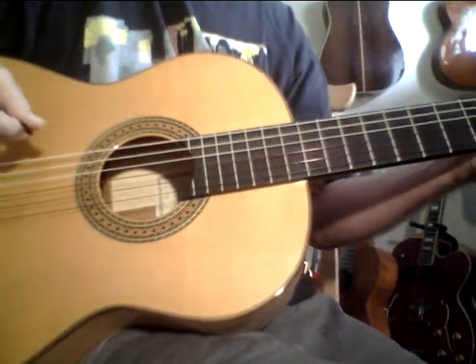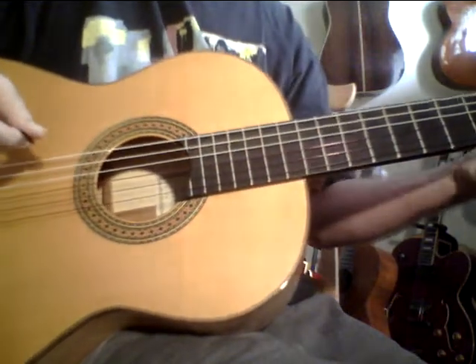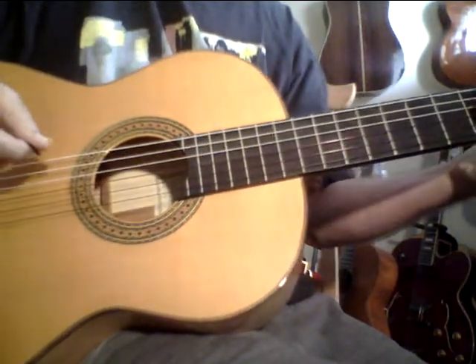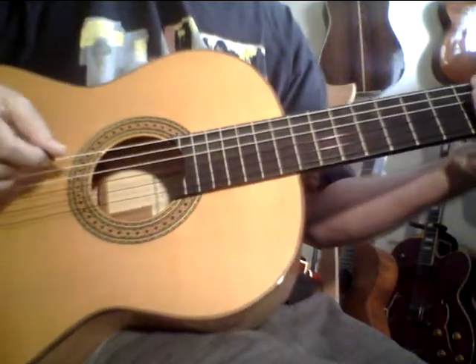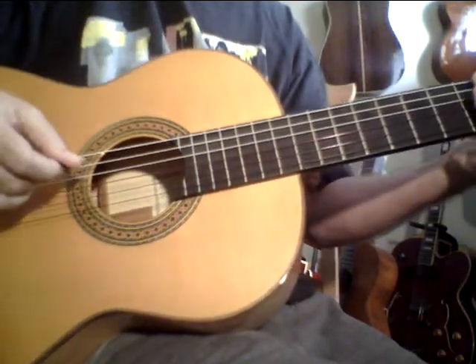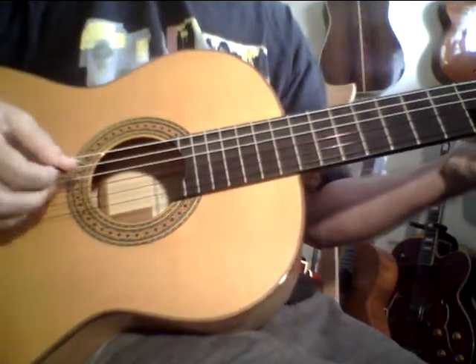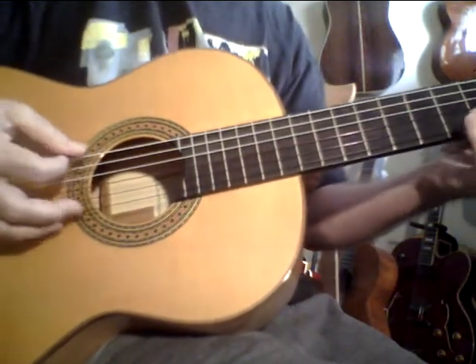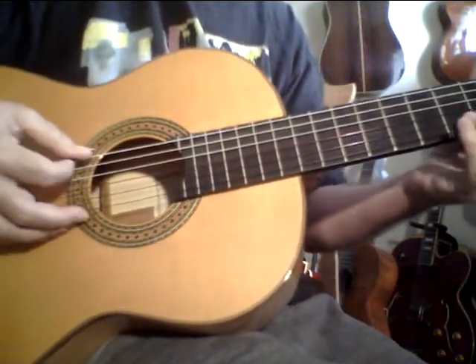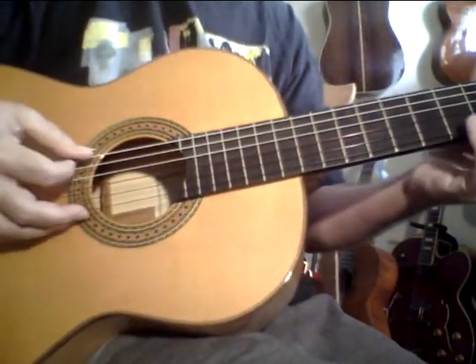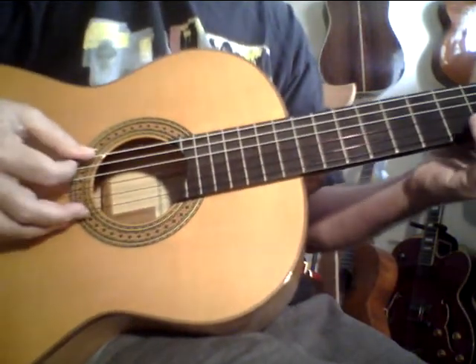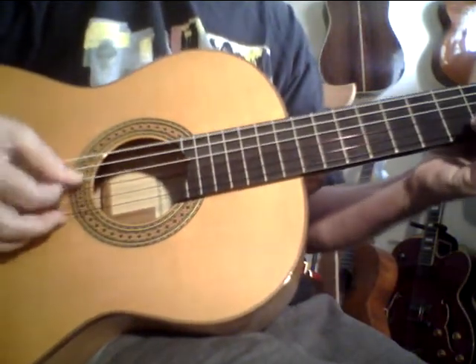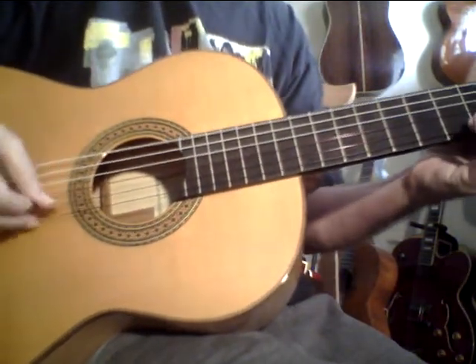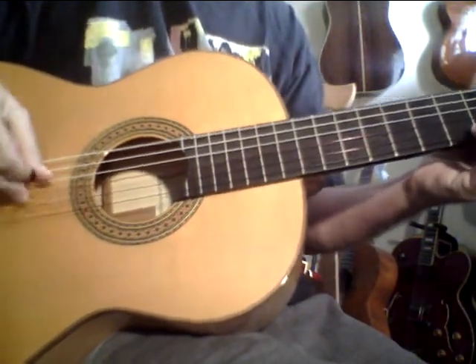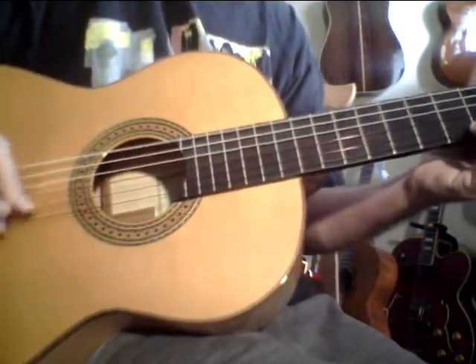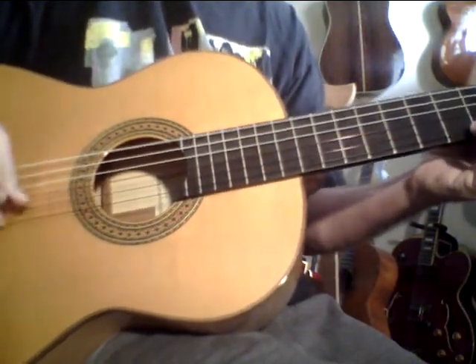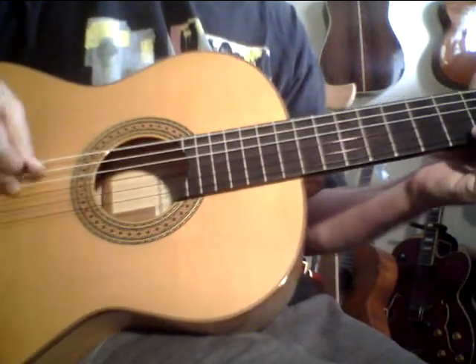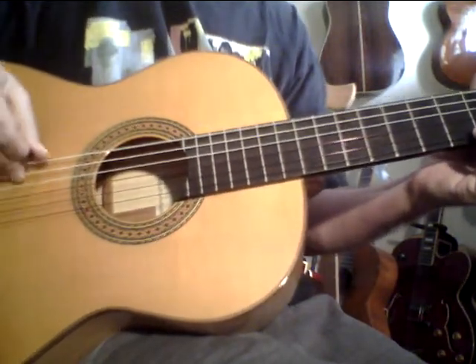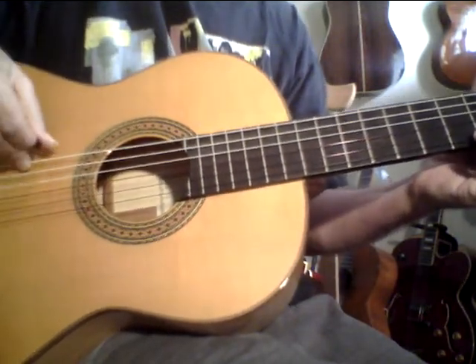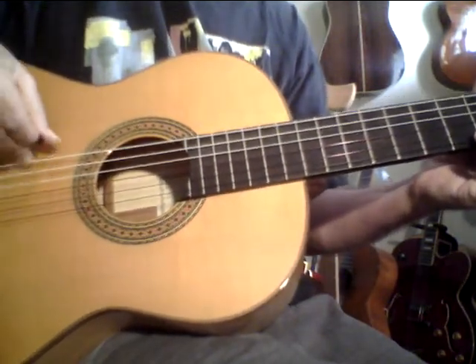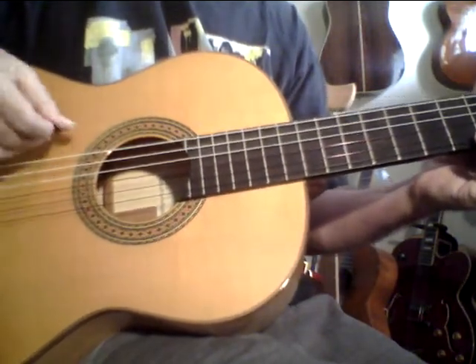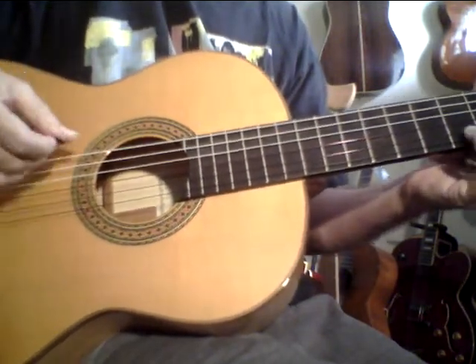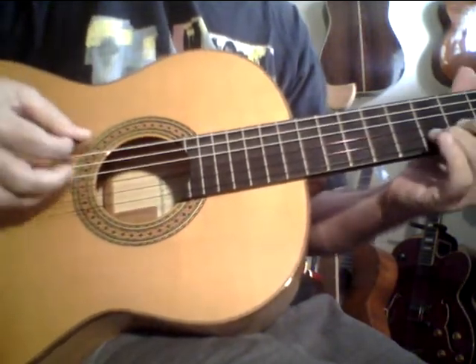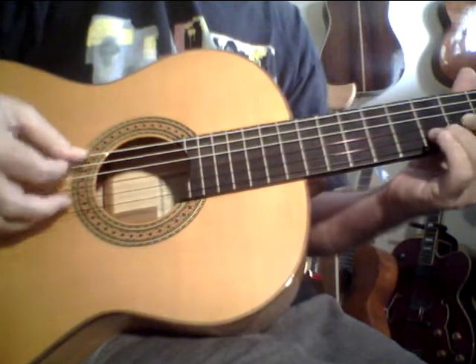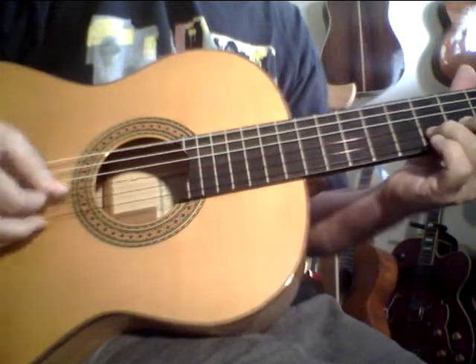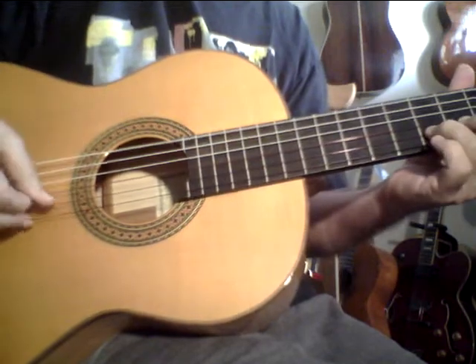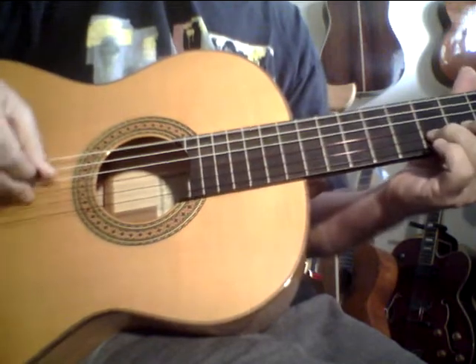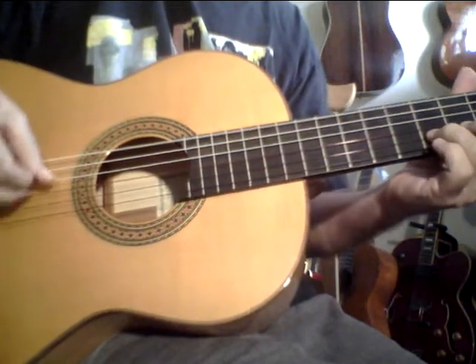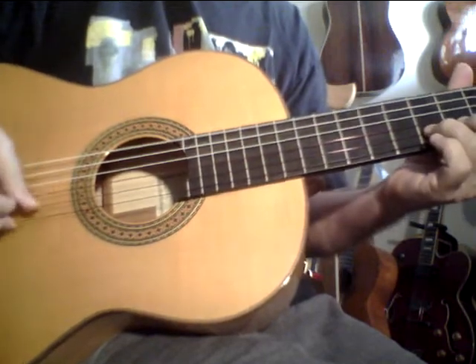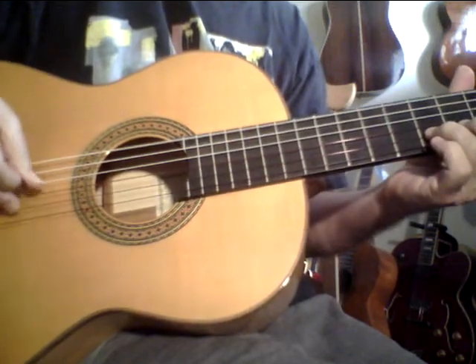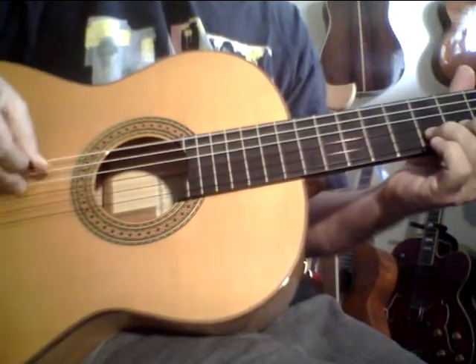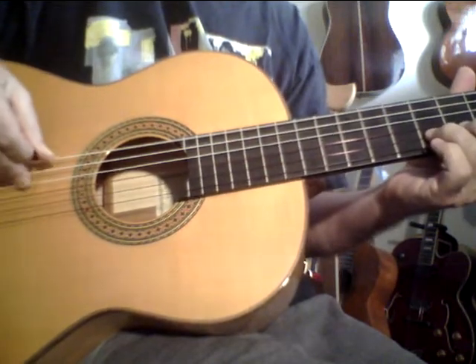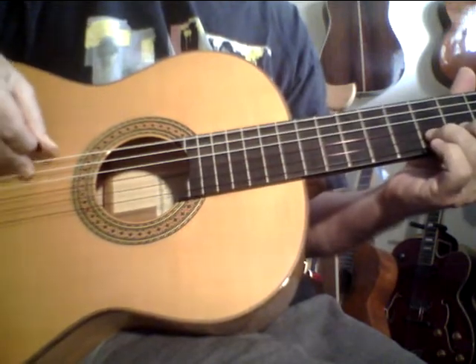Mostly just wanted to say the top is German spruce. This is going to be a hard one to let go of.